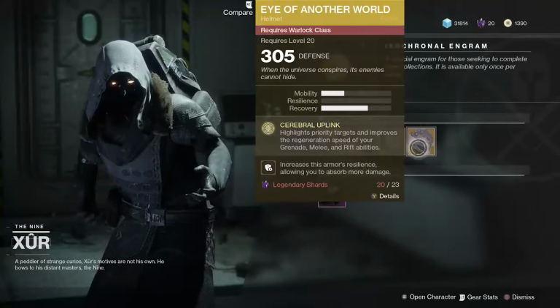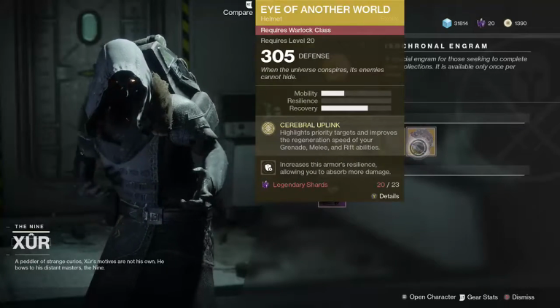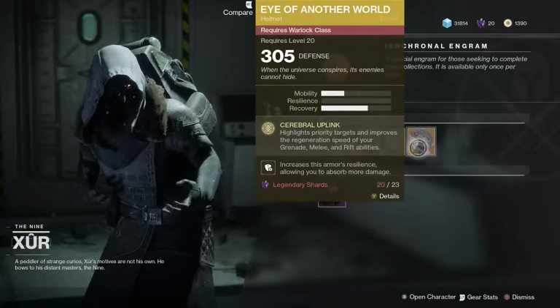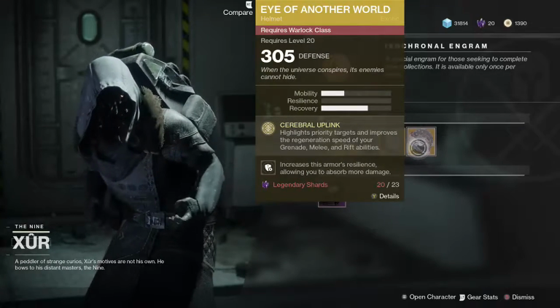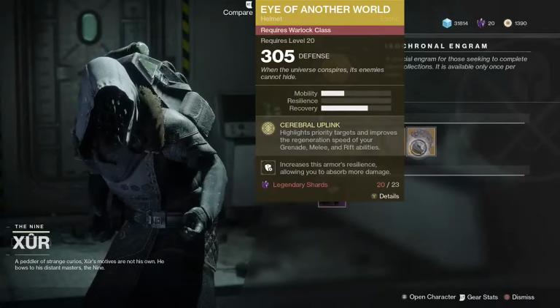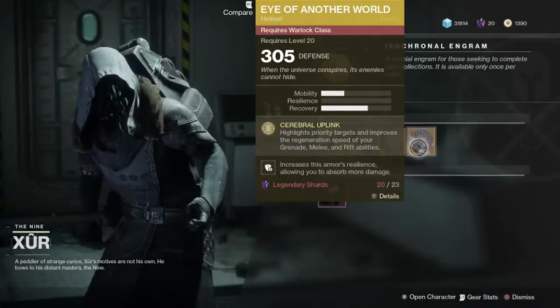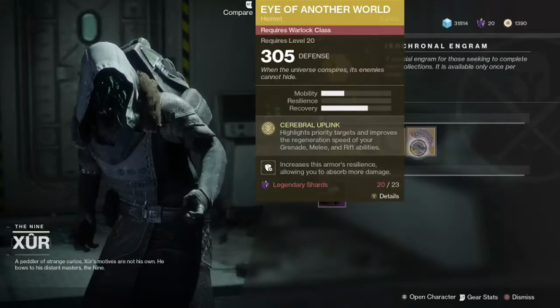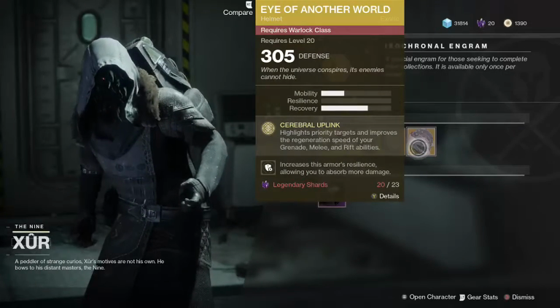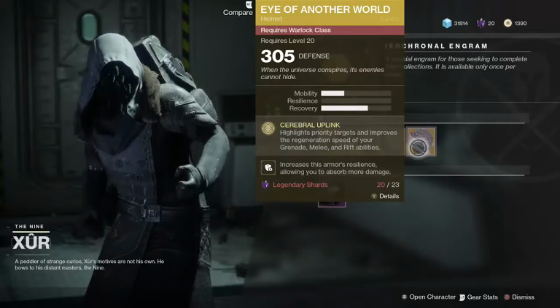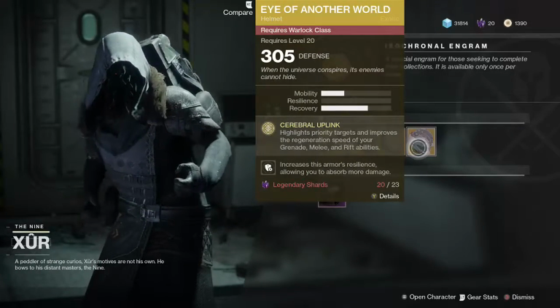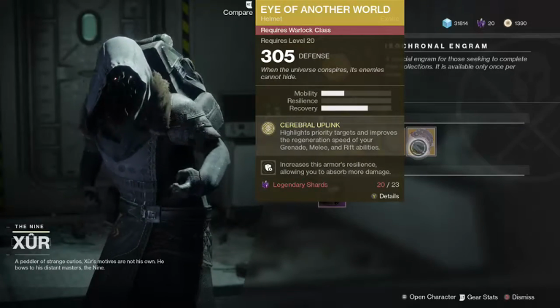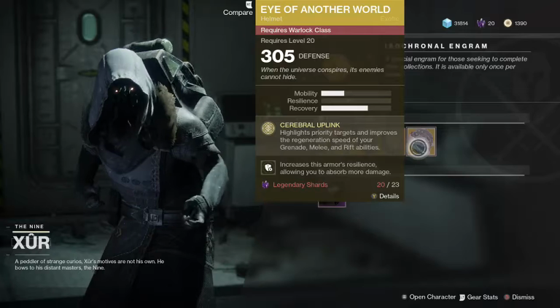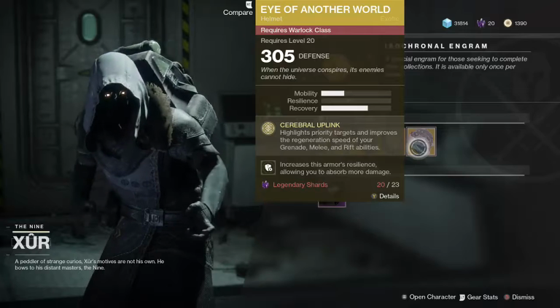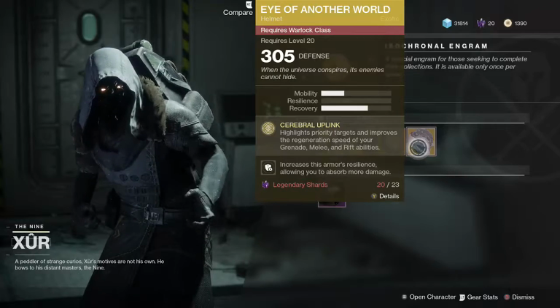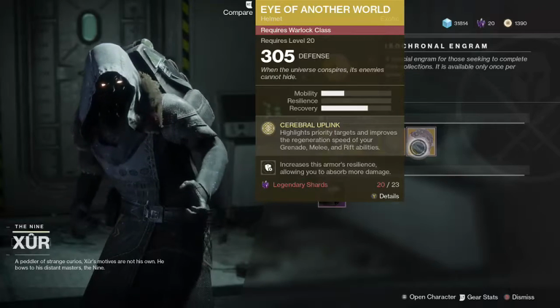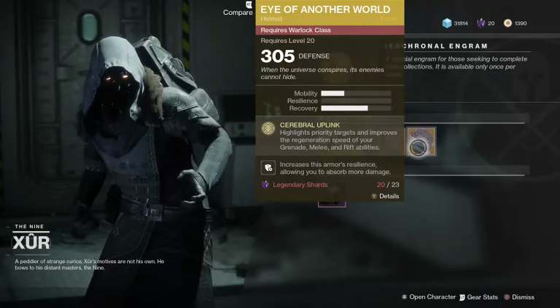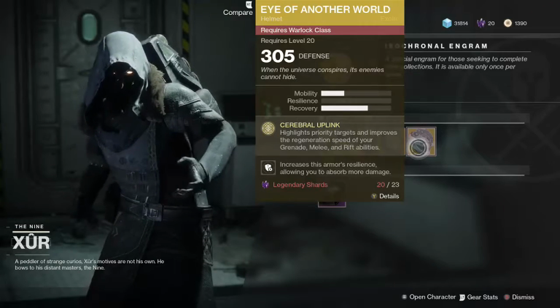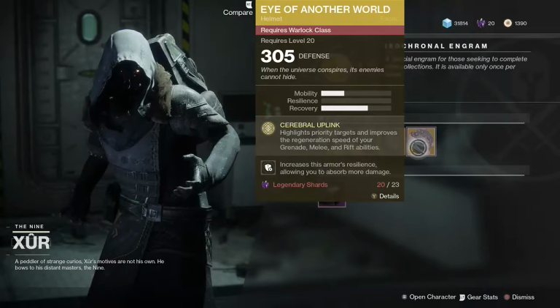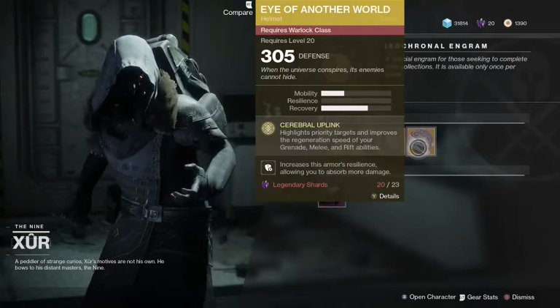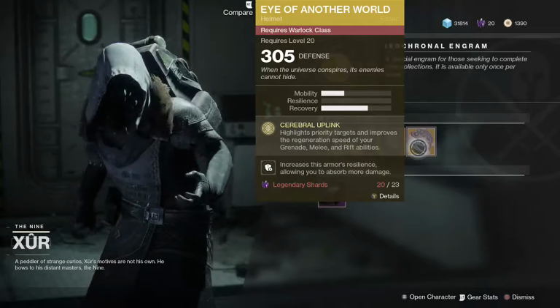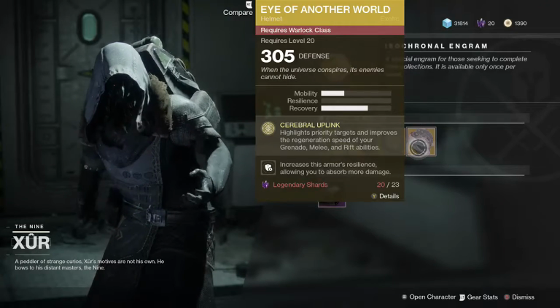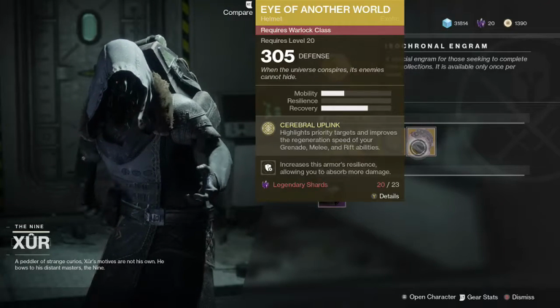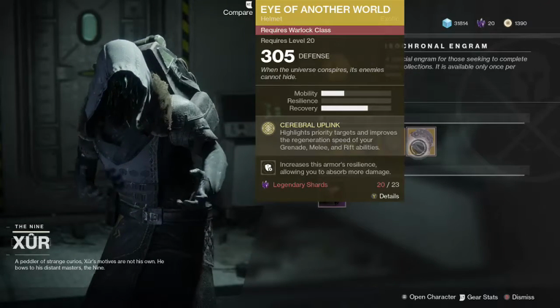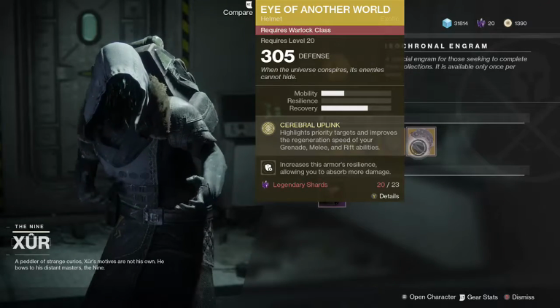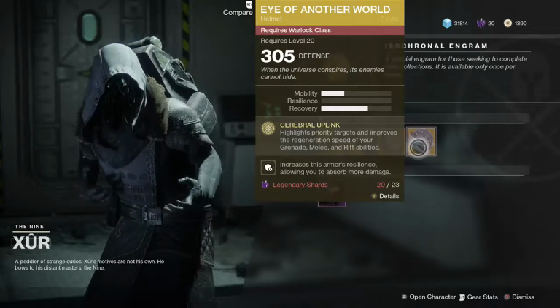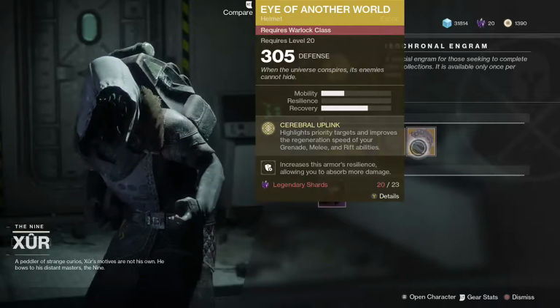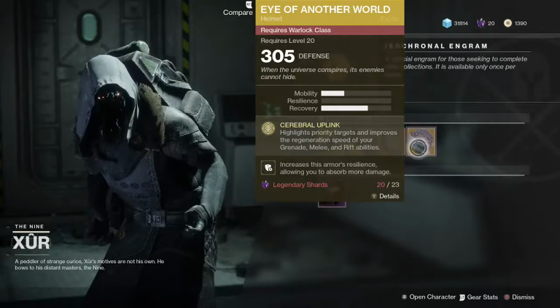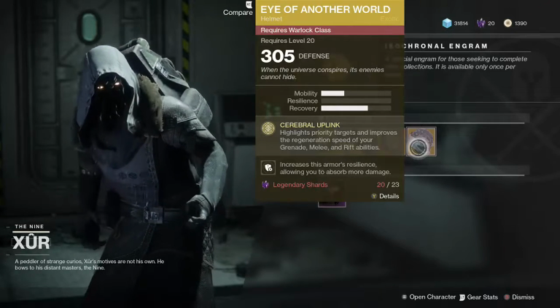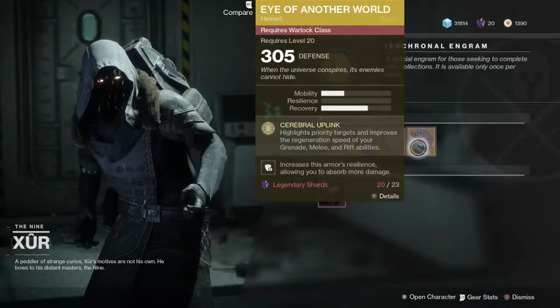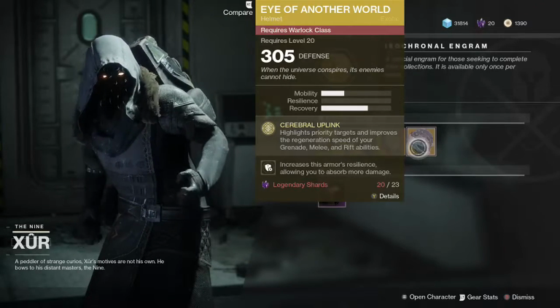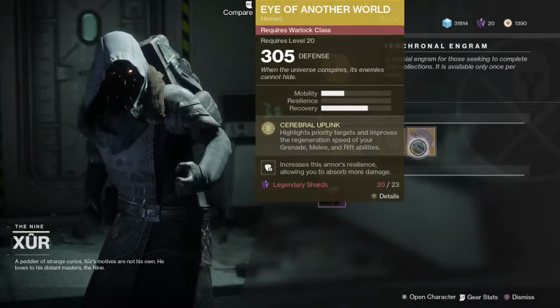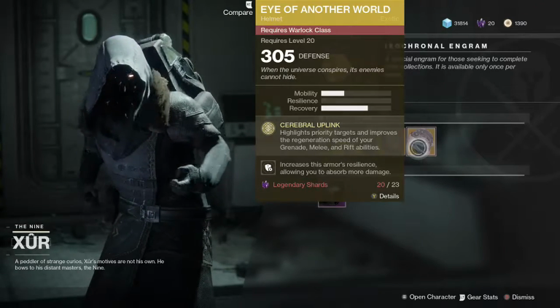And then the Eye of Another World for Warlocks, which highlights priority targets and increases generation of everything but the super abilities.